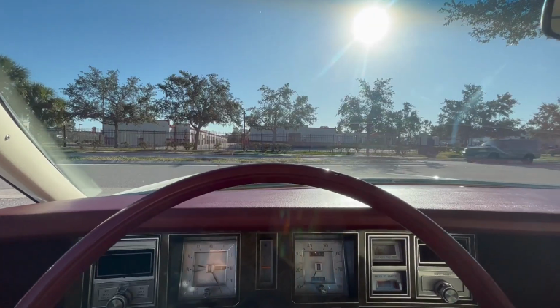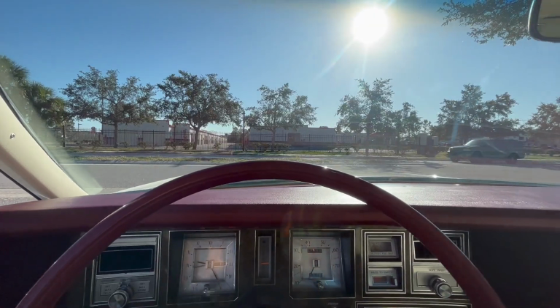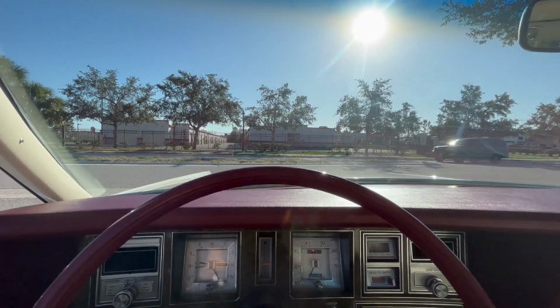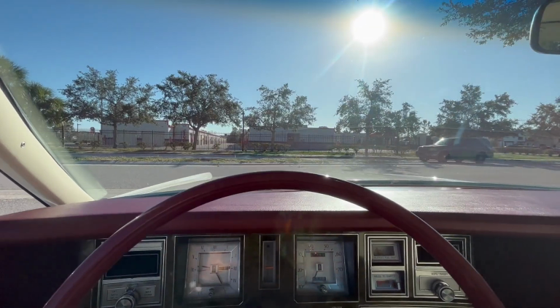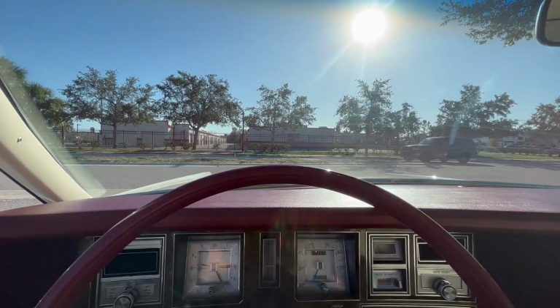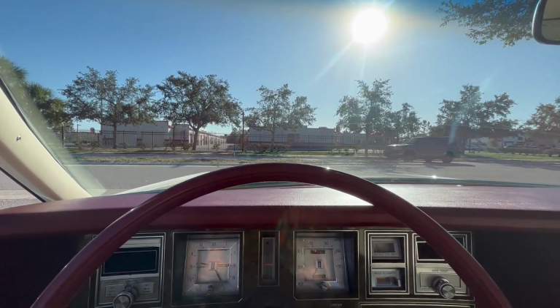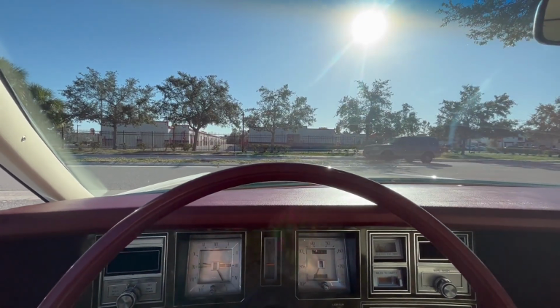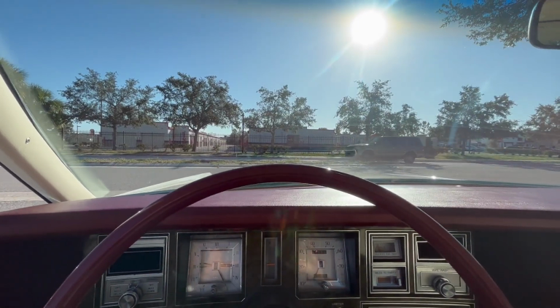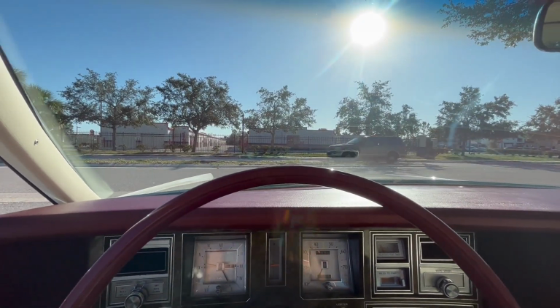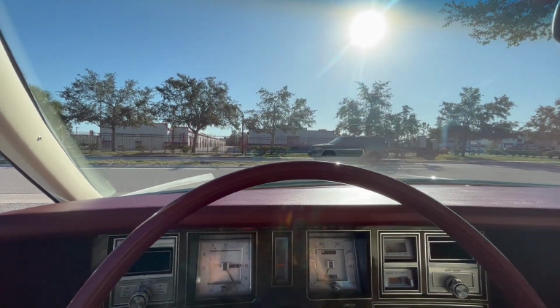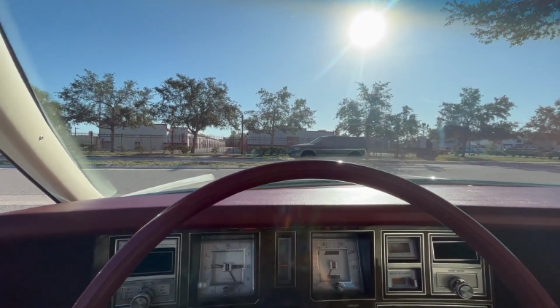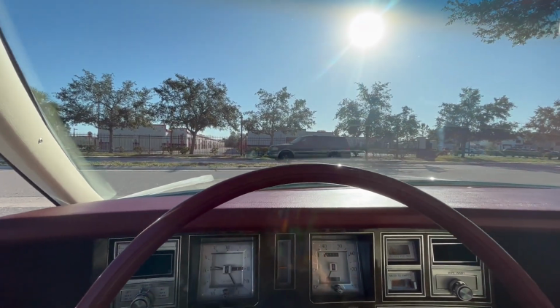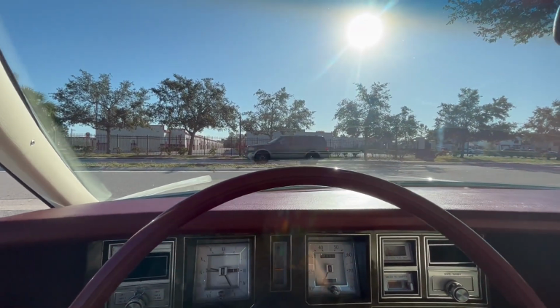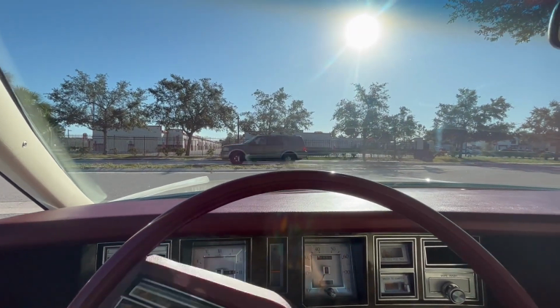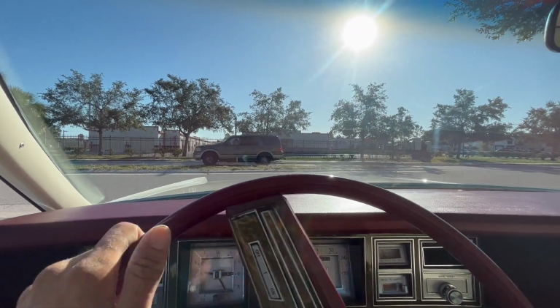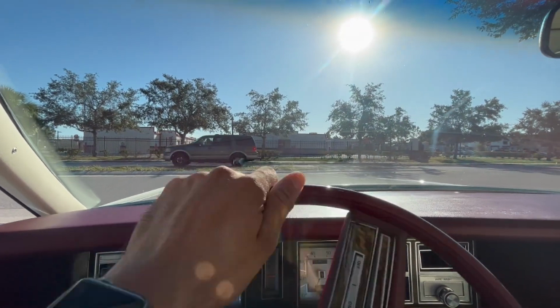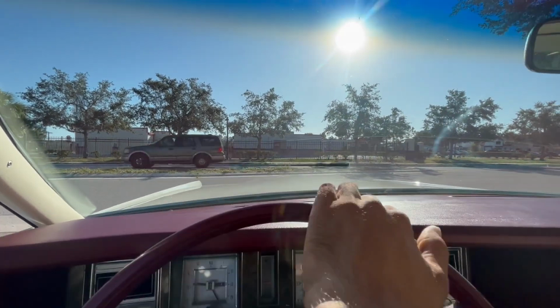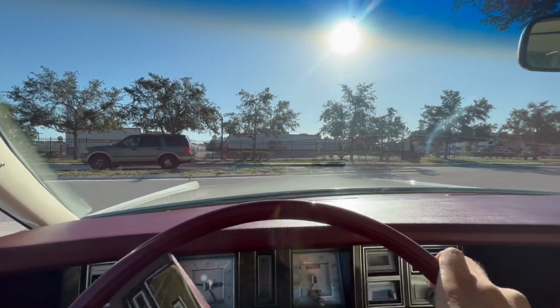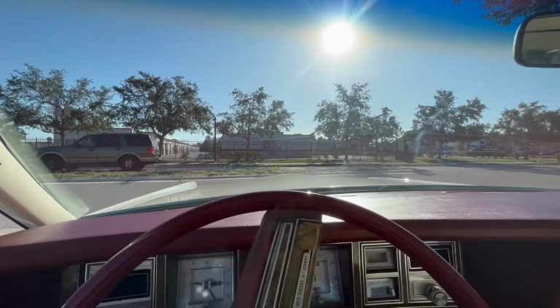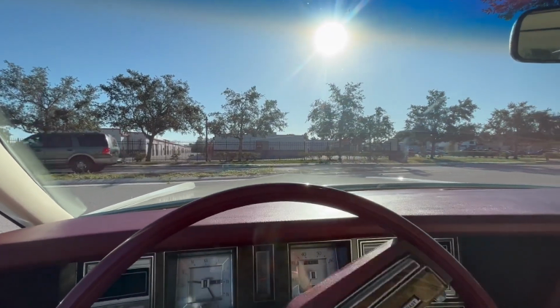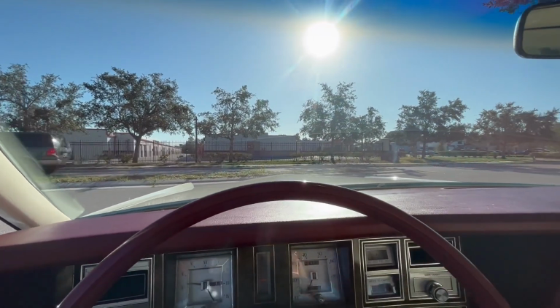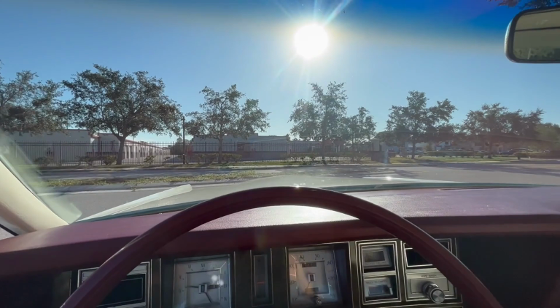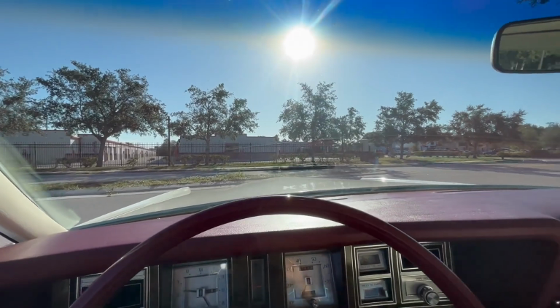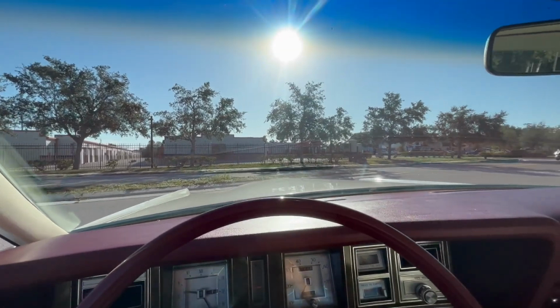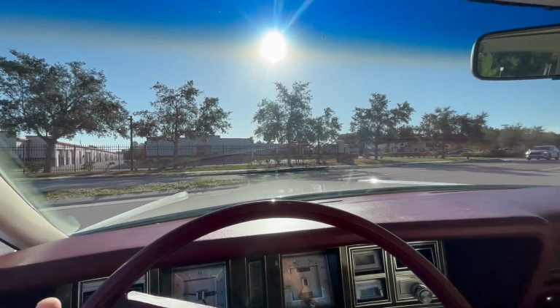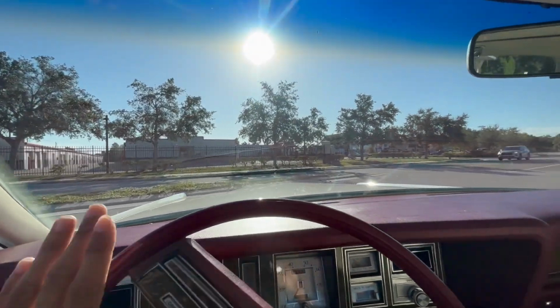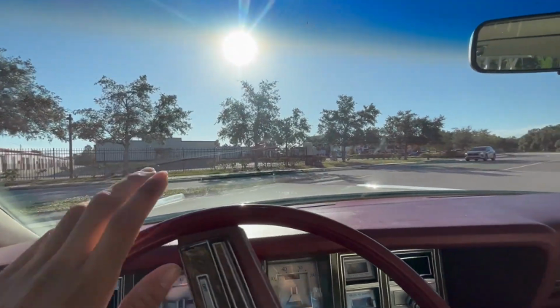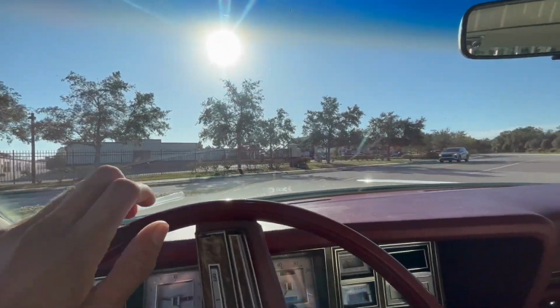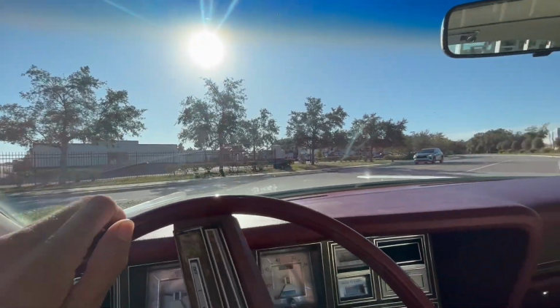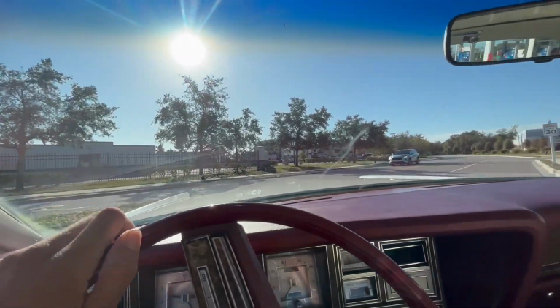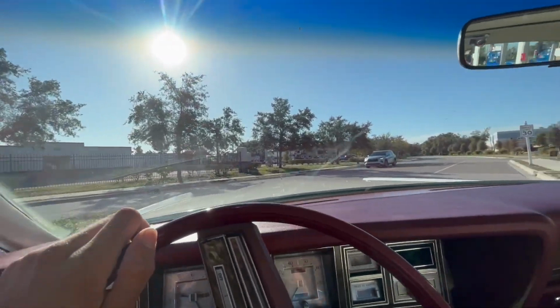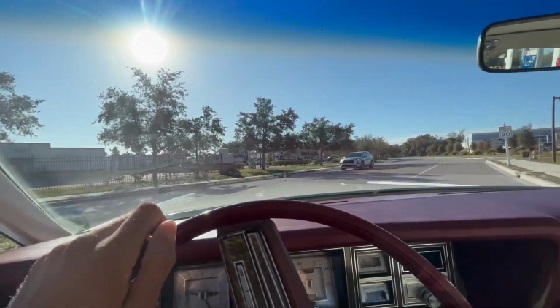All right, everybody, we're now going to go for a ride in our 1979 Lincoln Continental Mark V.